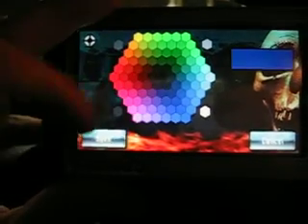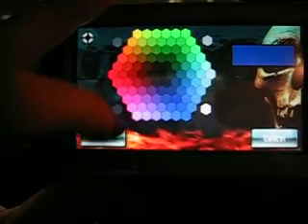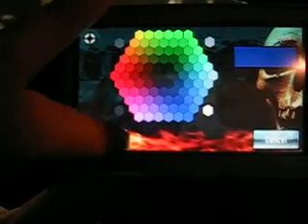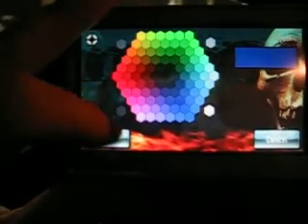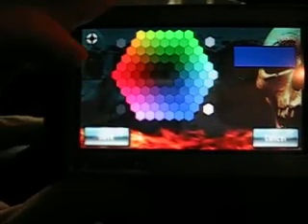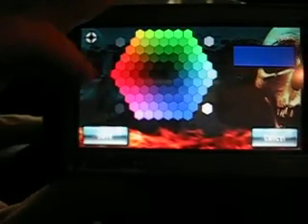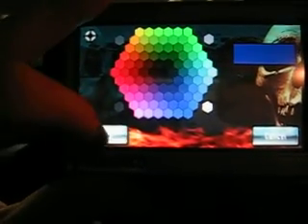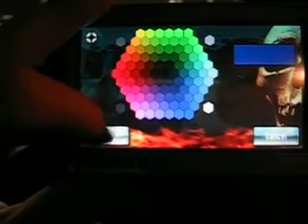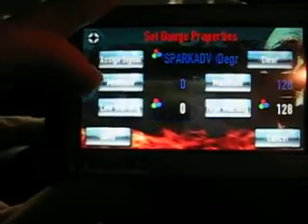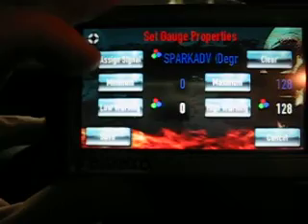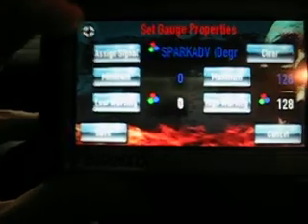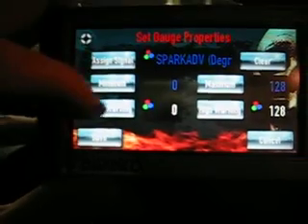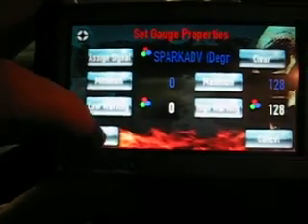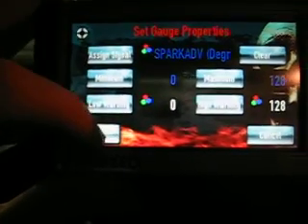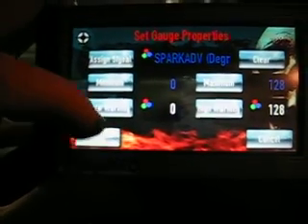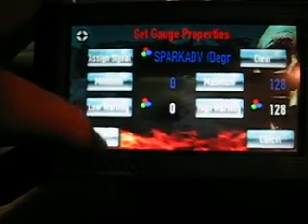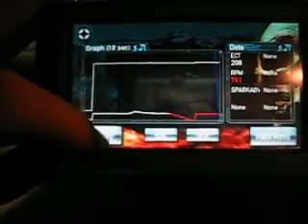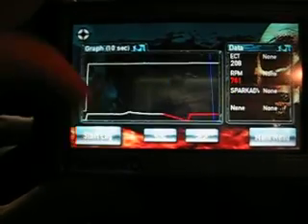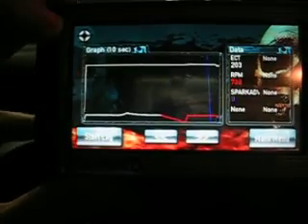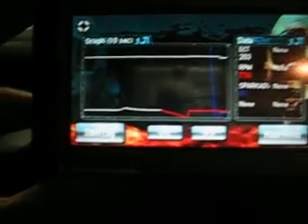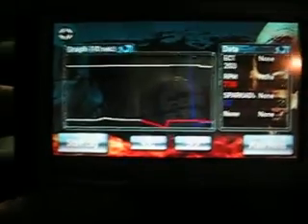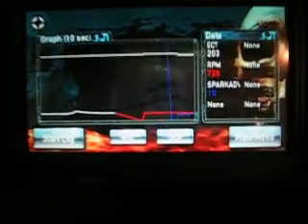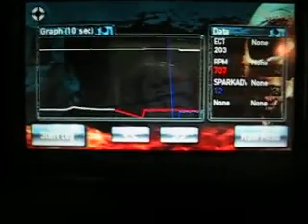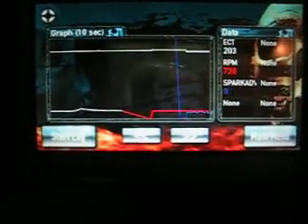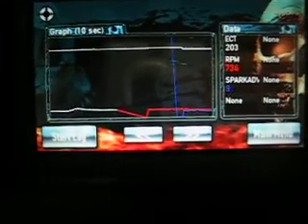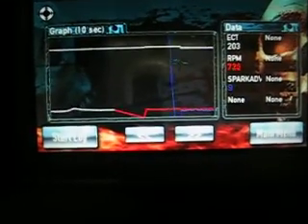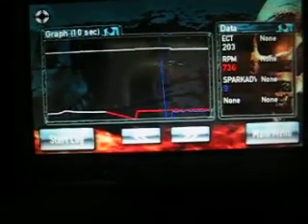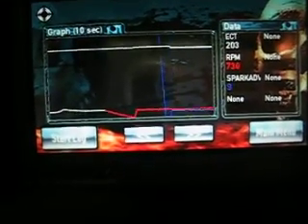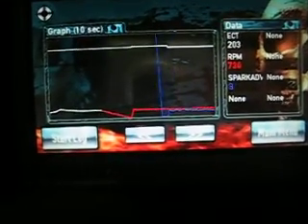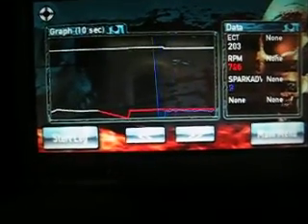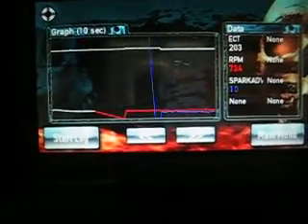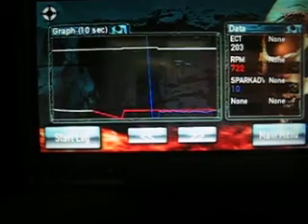We'll make it blue. So now you've got several — three different parameters there.